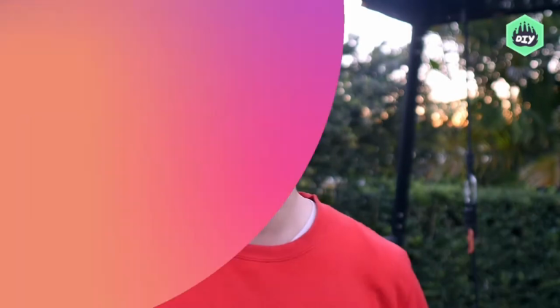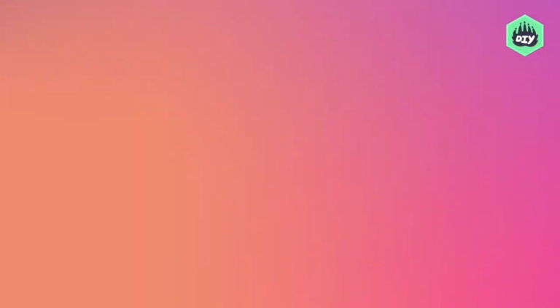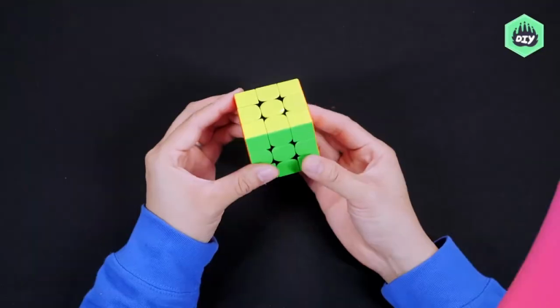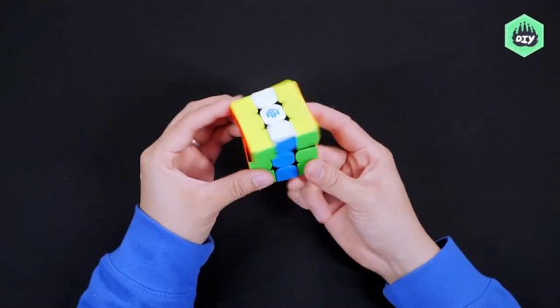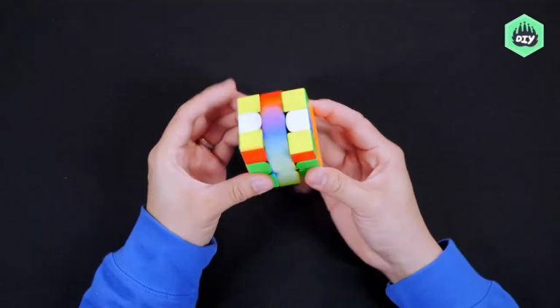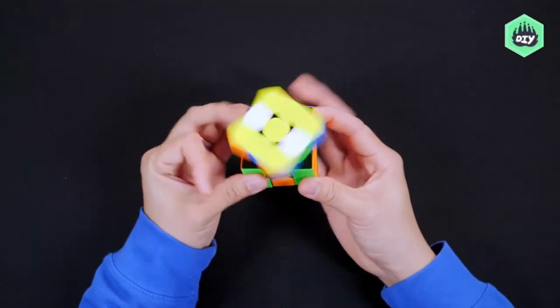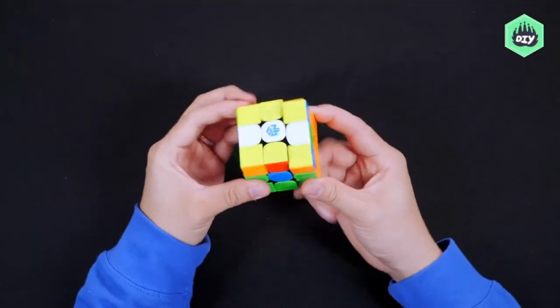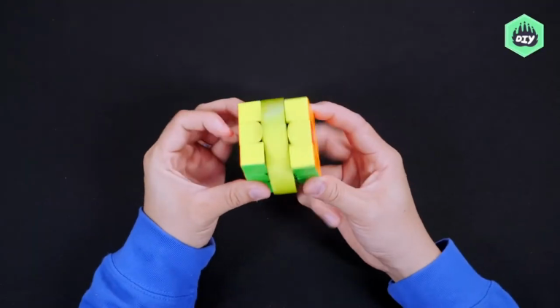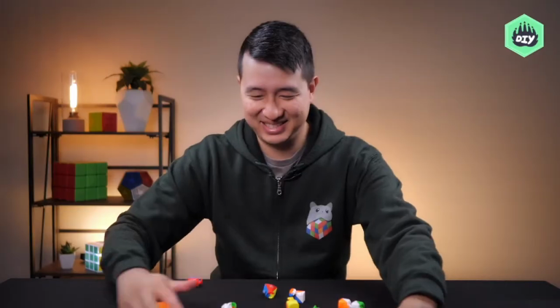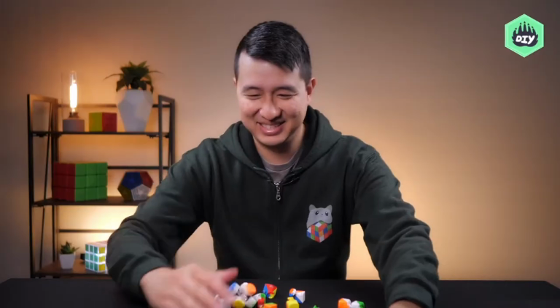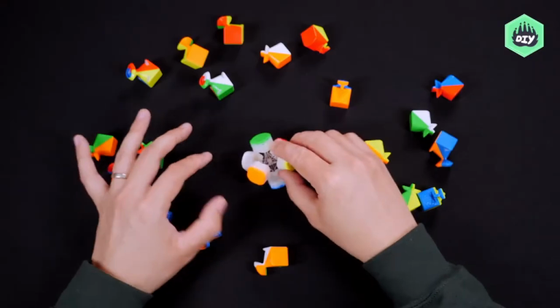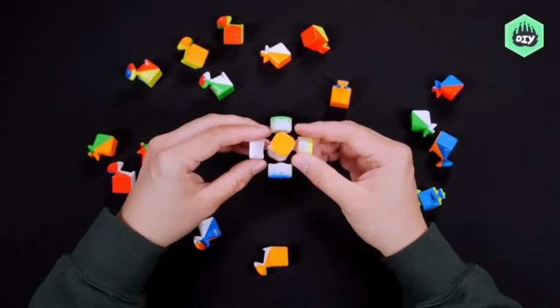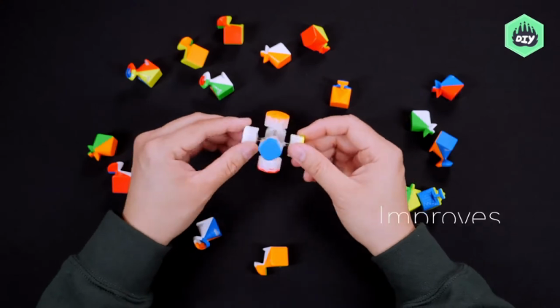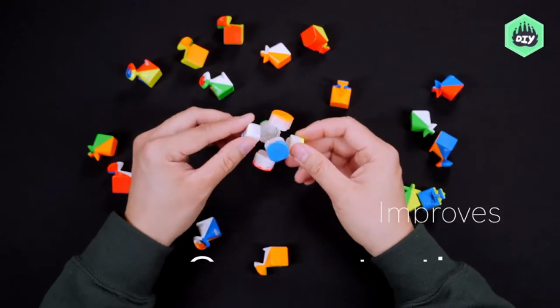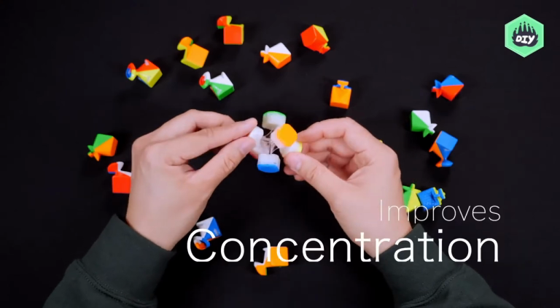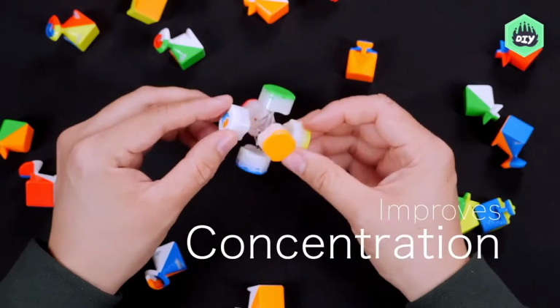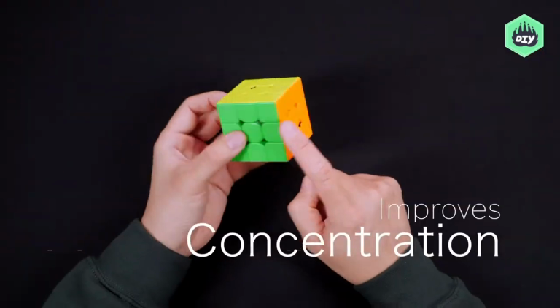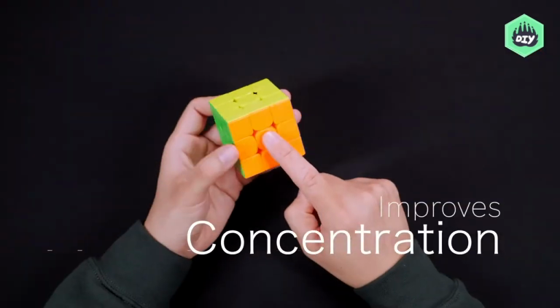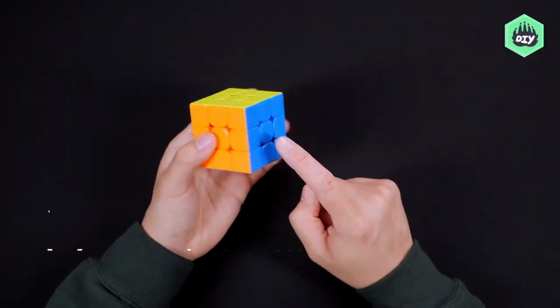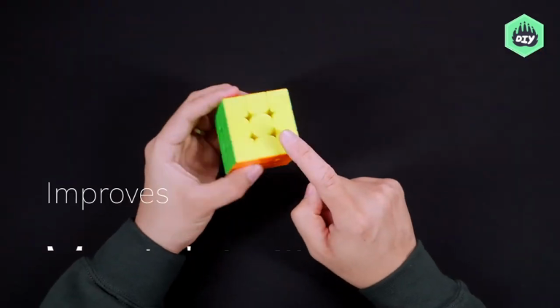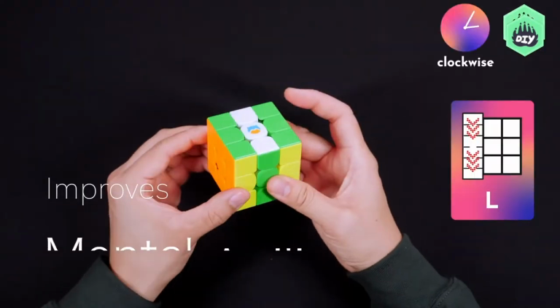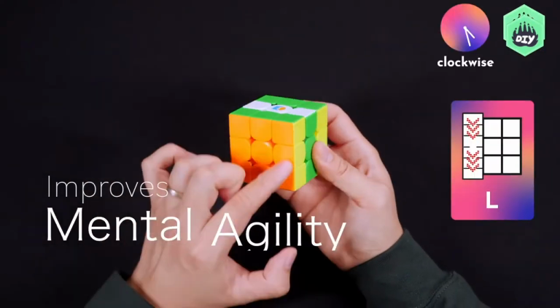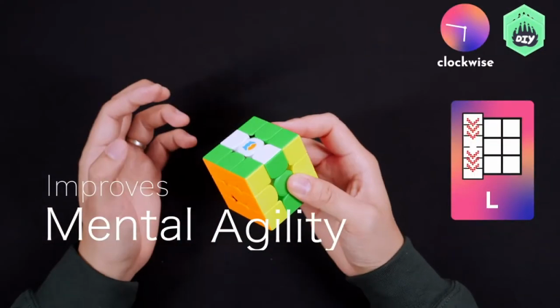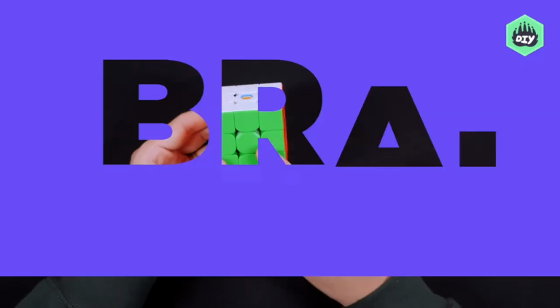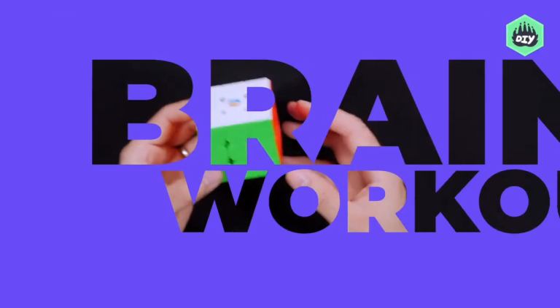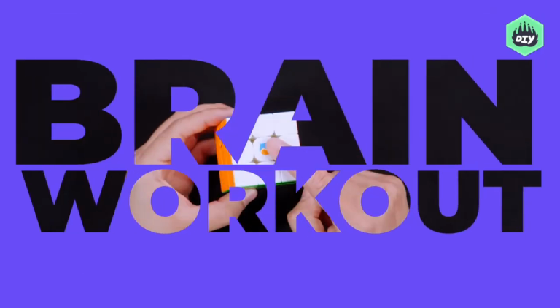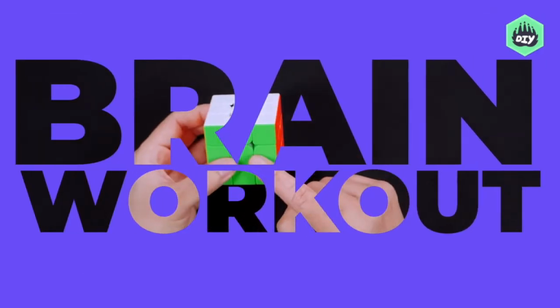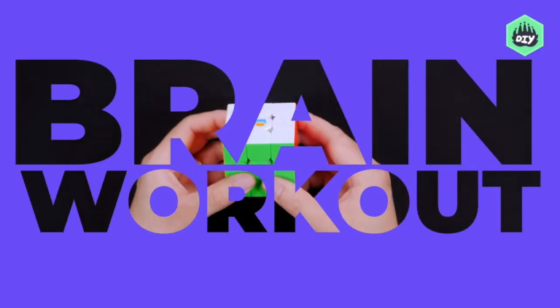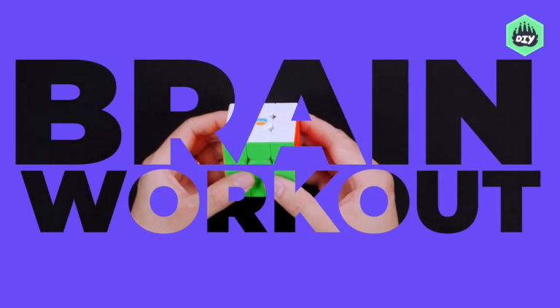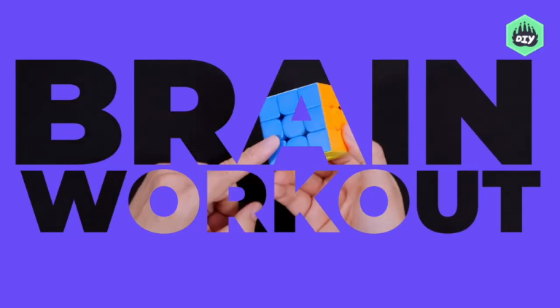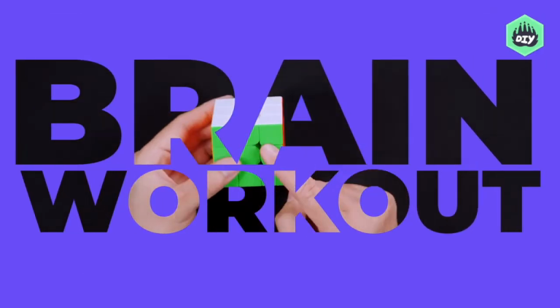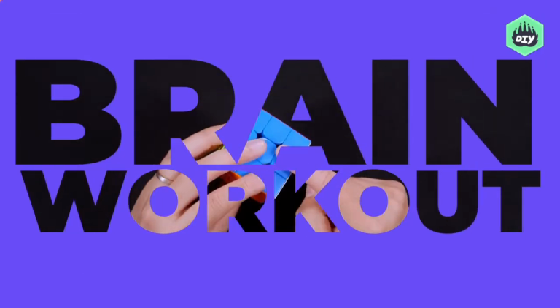Science tells us that solving the Rubik's Cube improves your concentration, mental agility — it's the best brain workout ever!